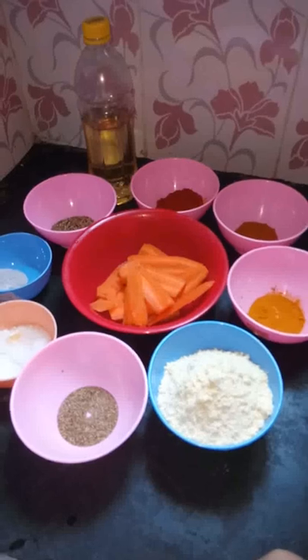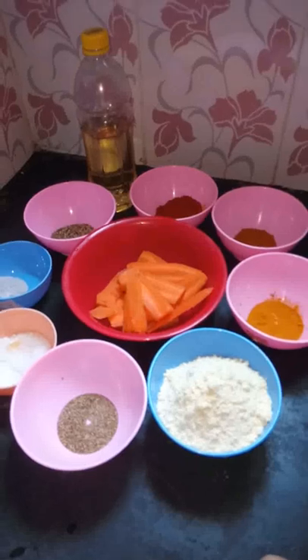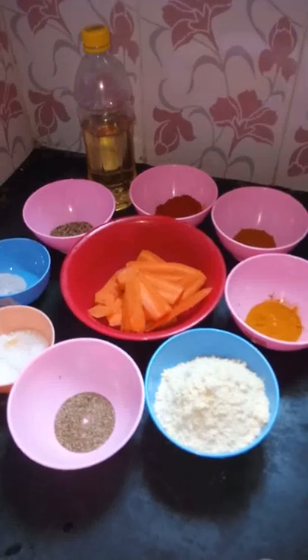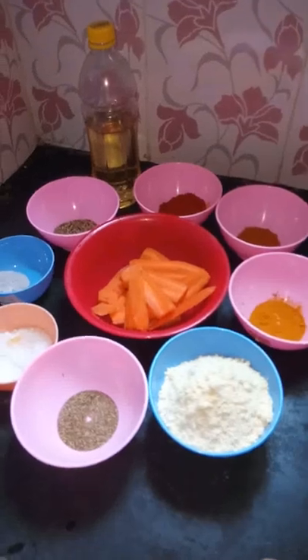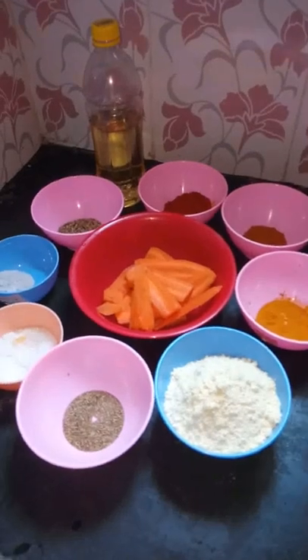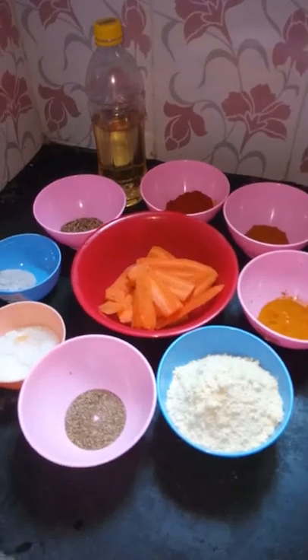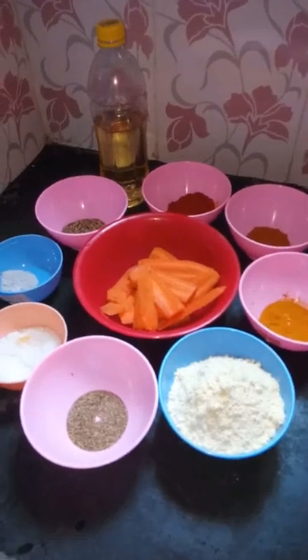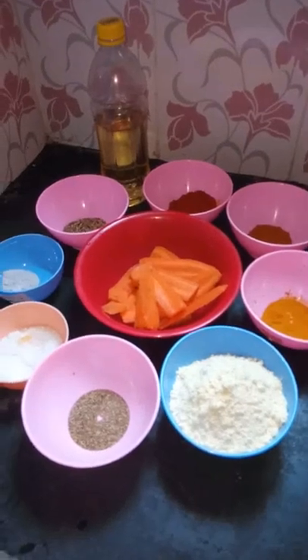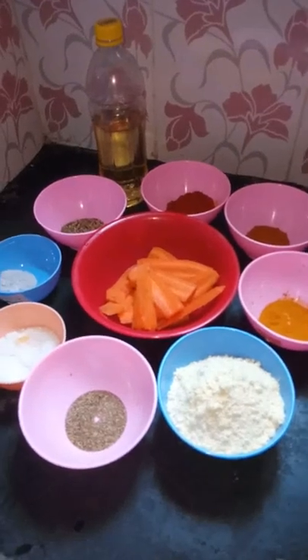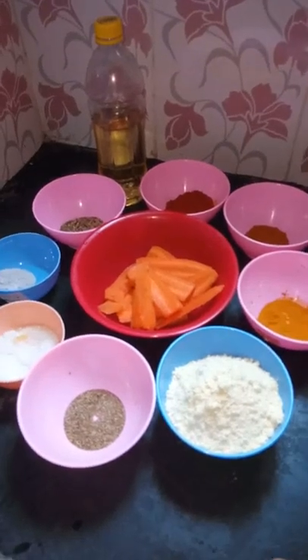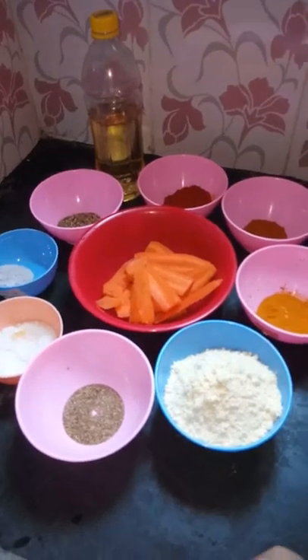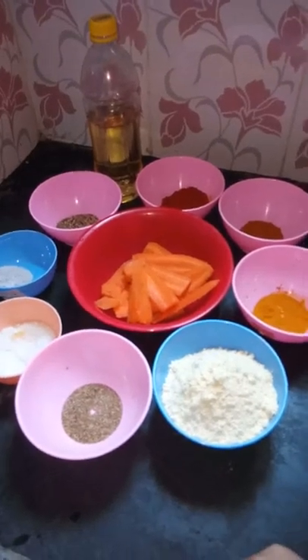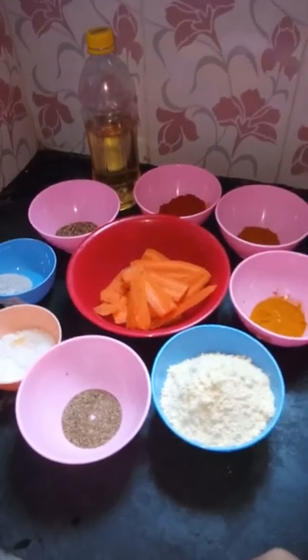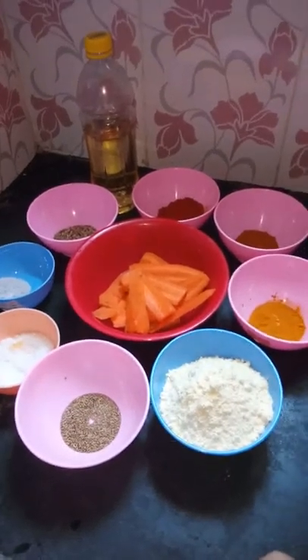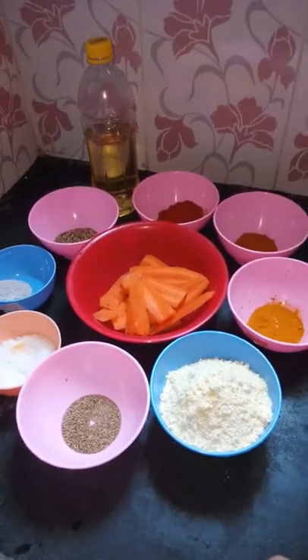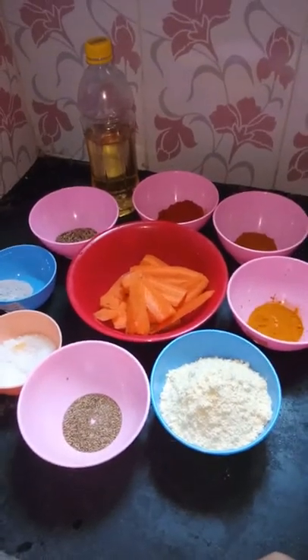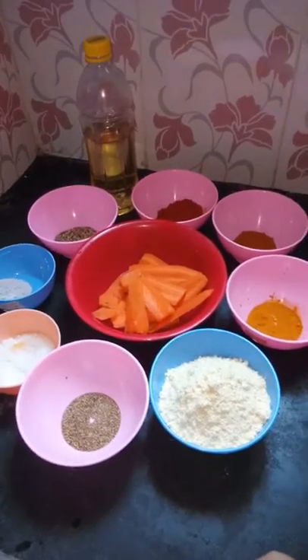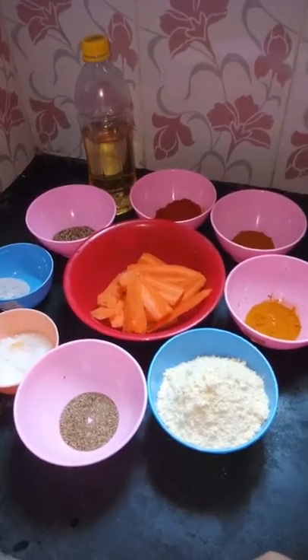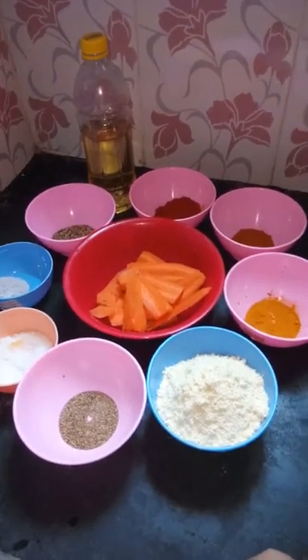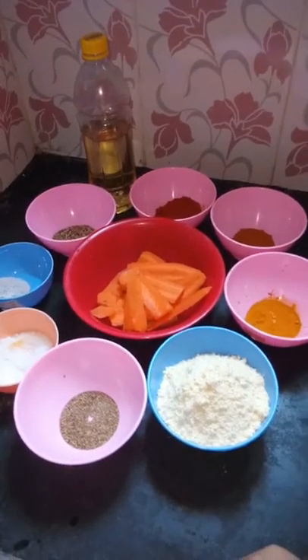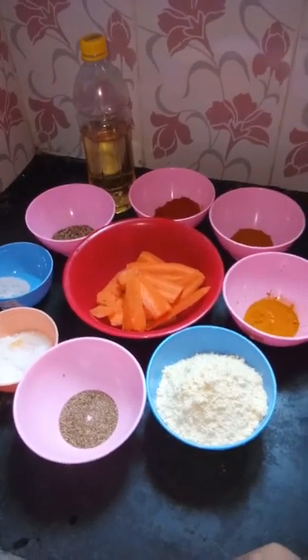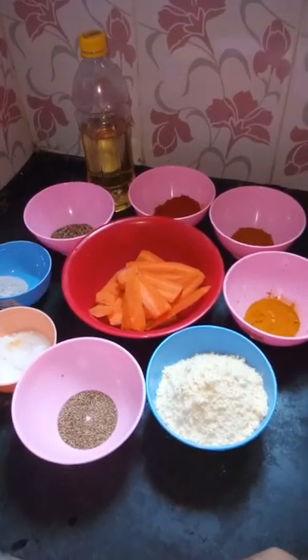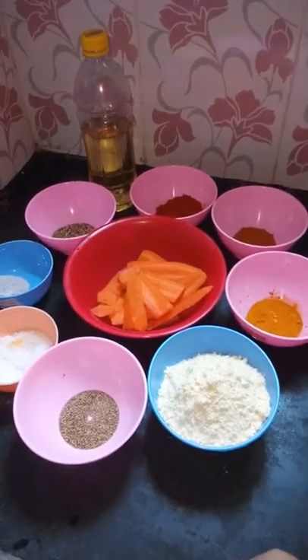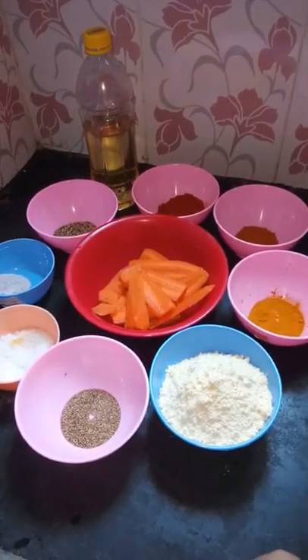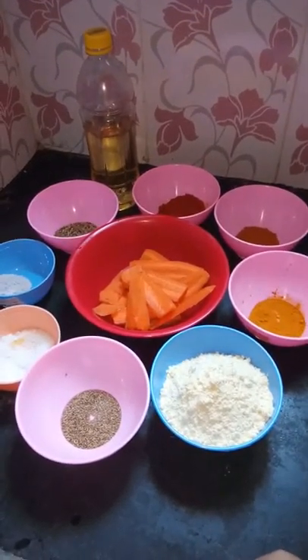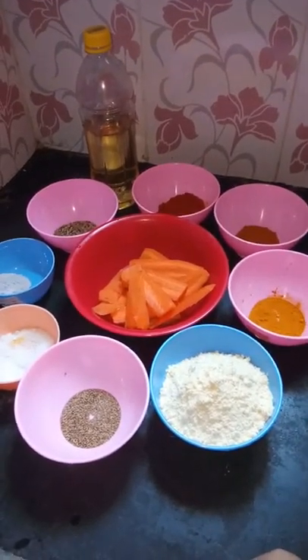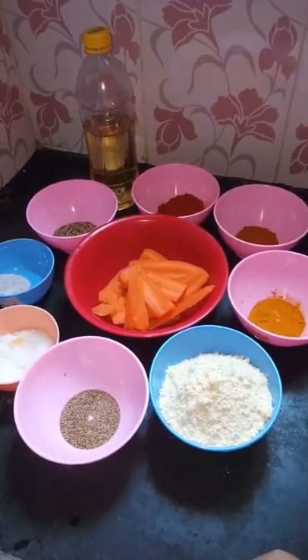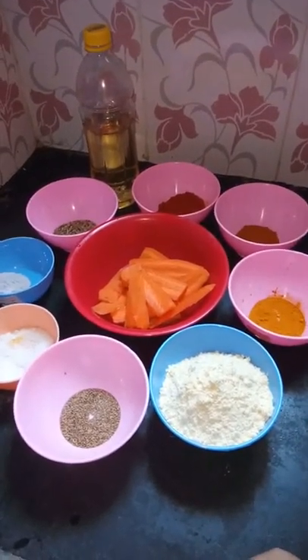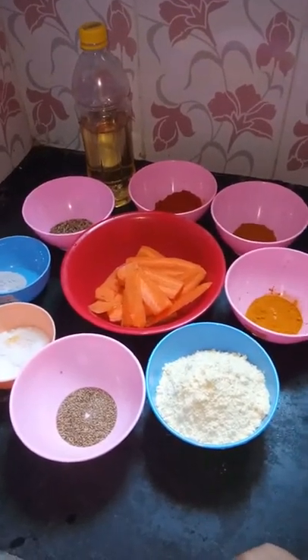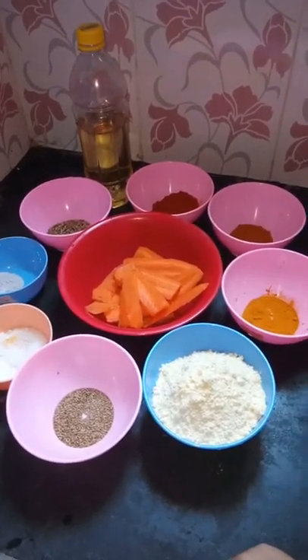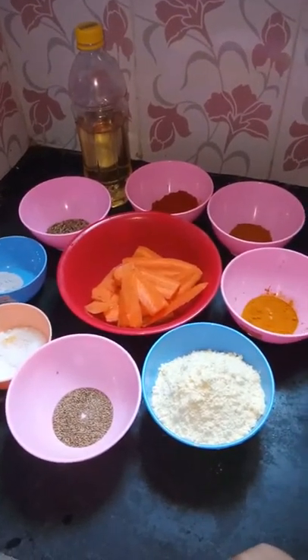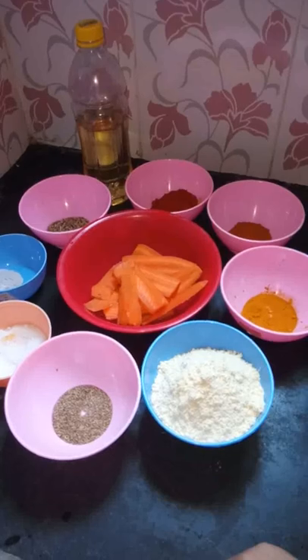Hello everyone. I am going to make a recipe for you.